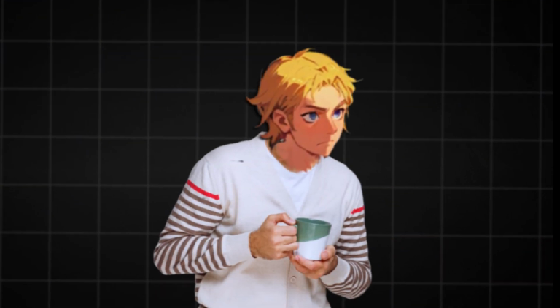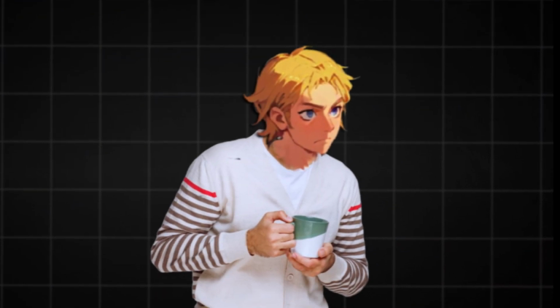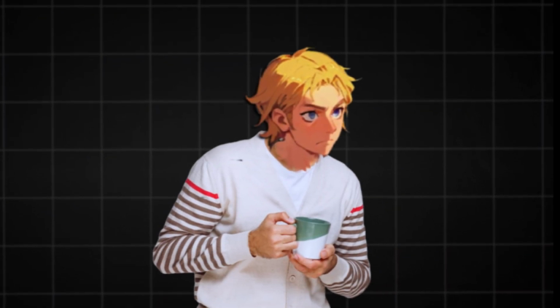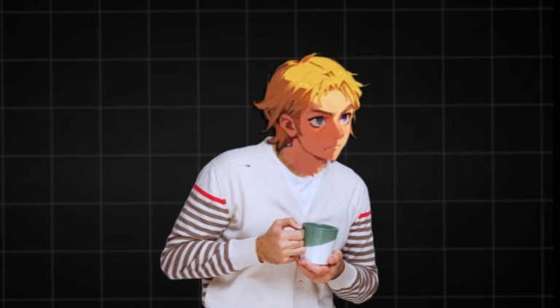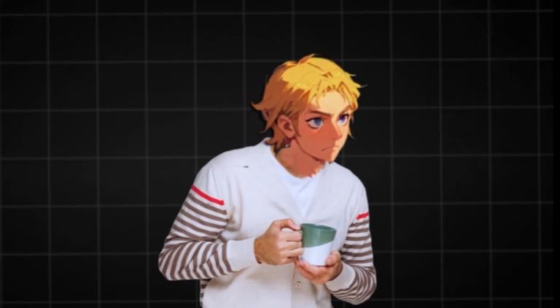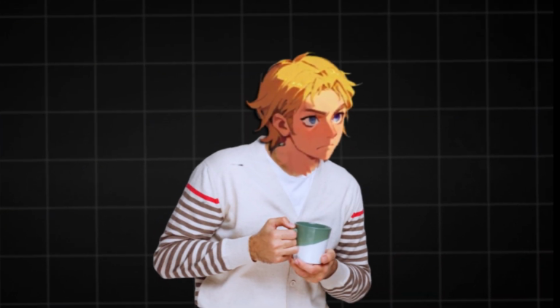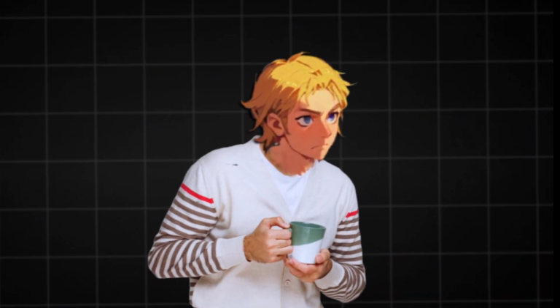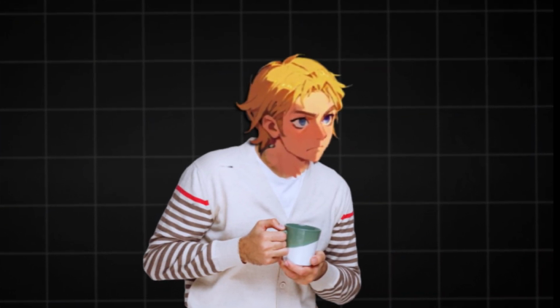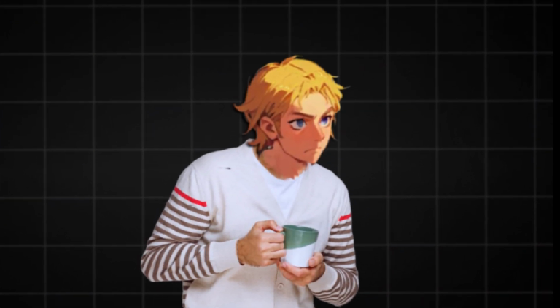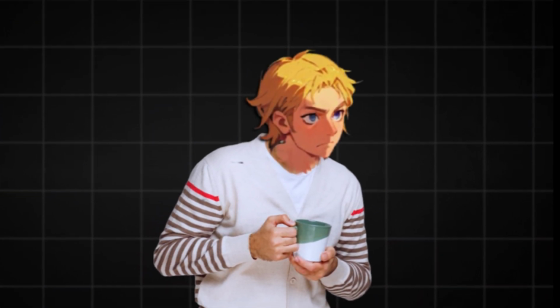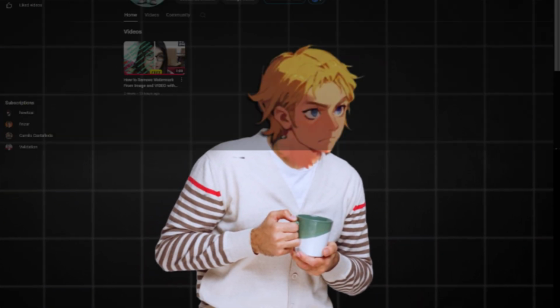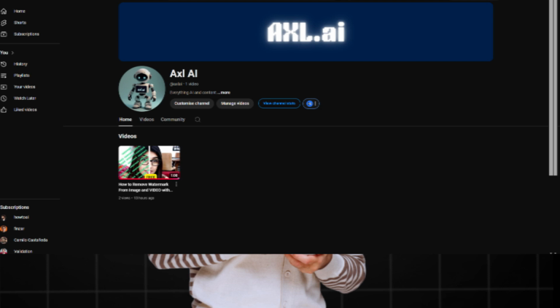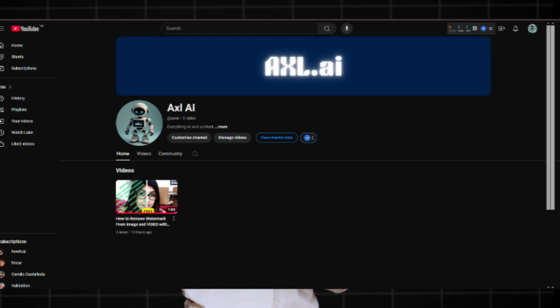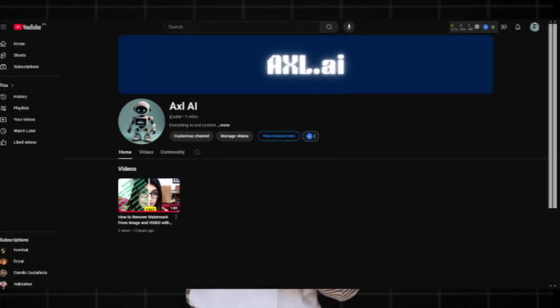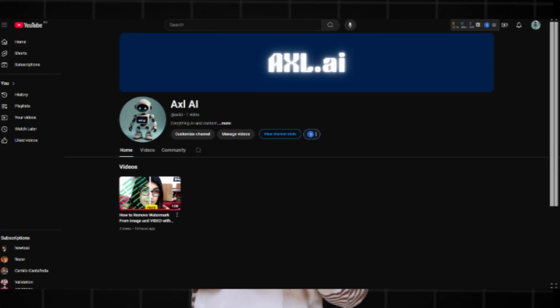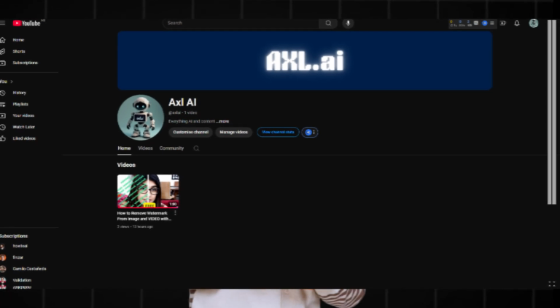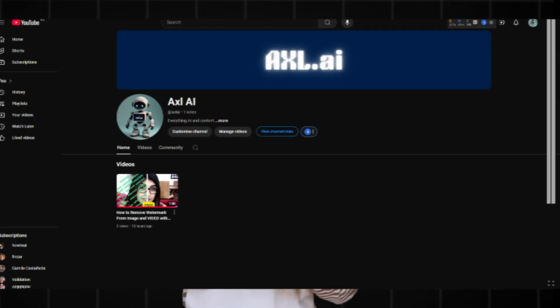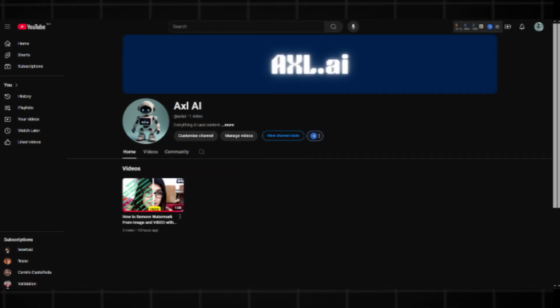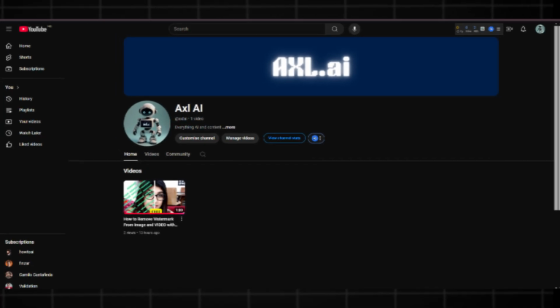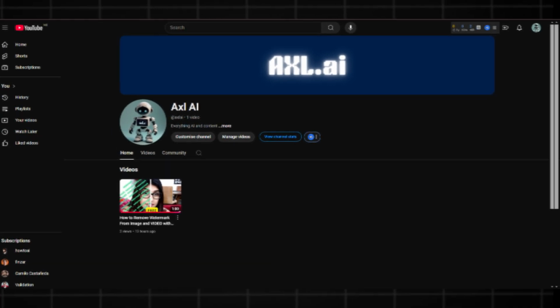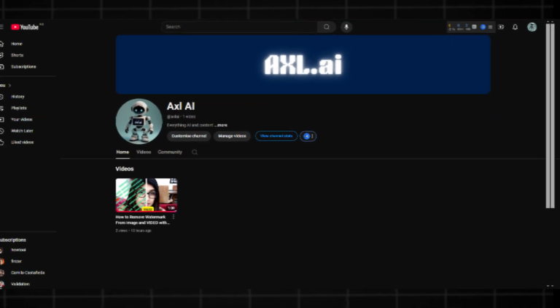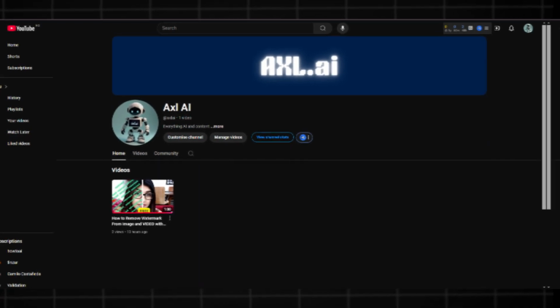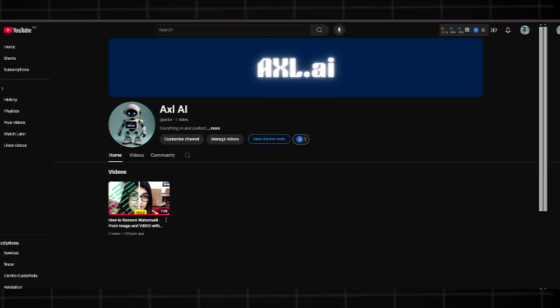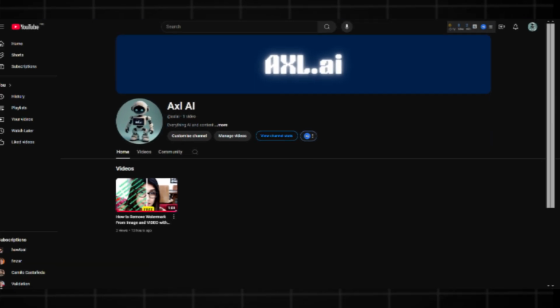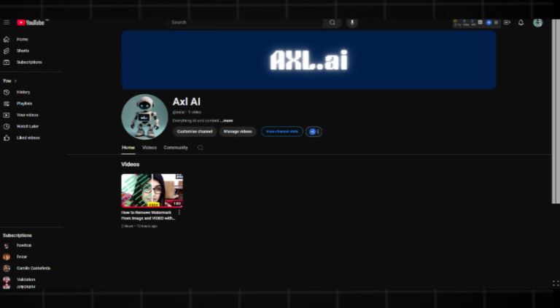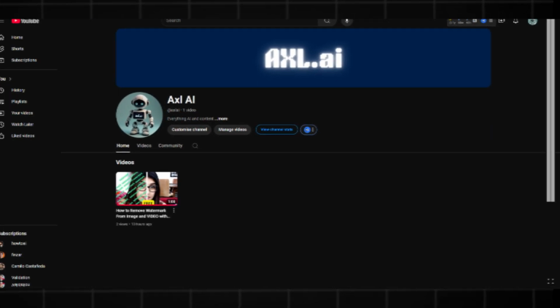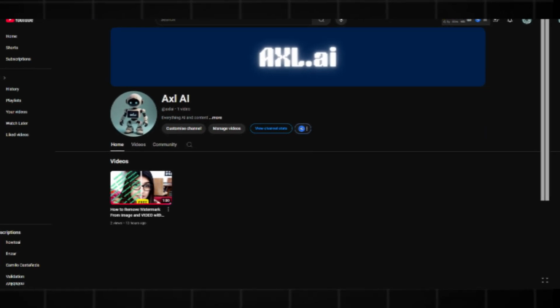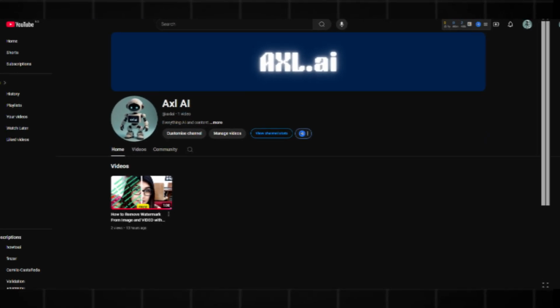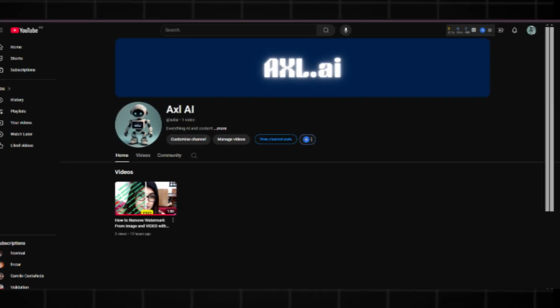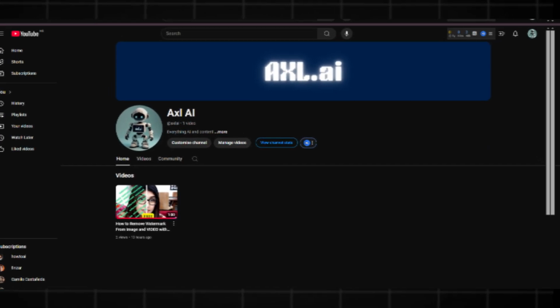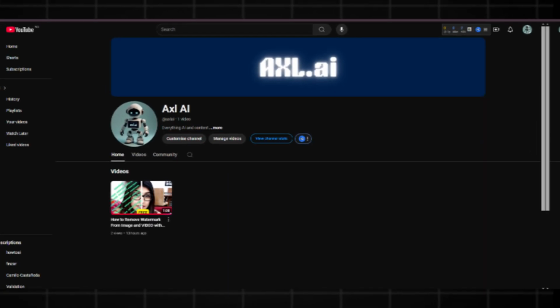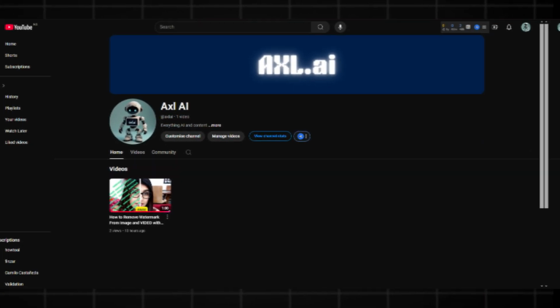Don't forget to like this video and subscribe to my new YouTube channel for more free AI tools, AI influencers, and AI for content. Link is in description.